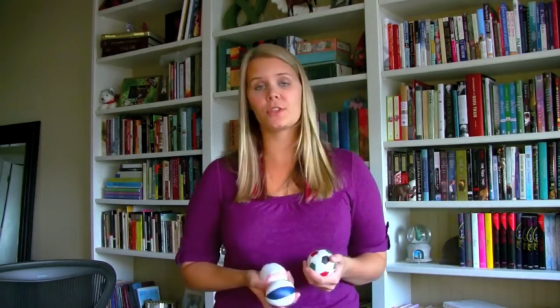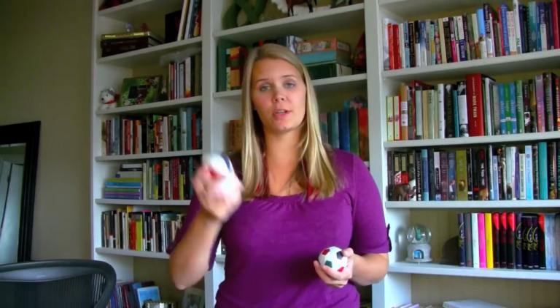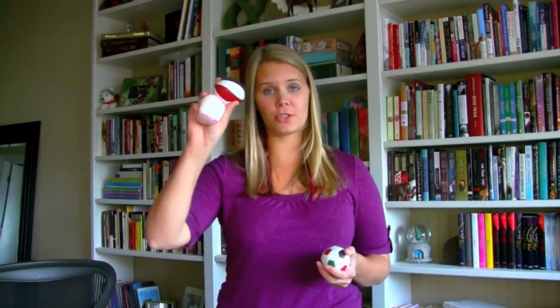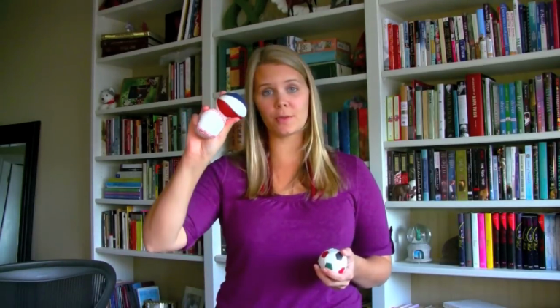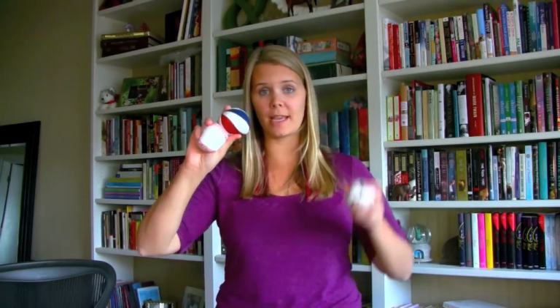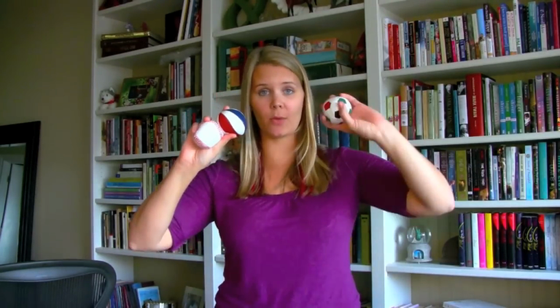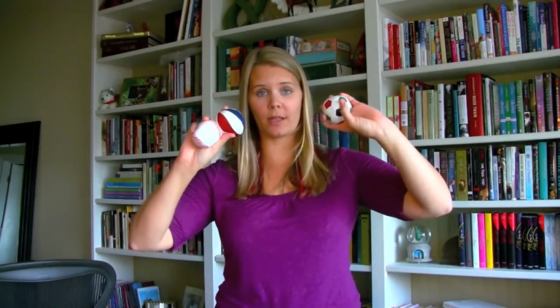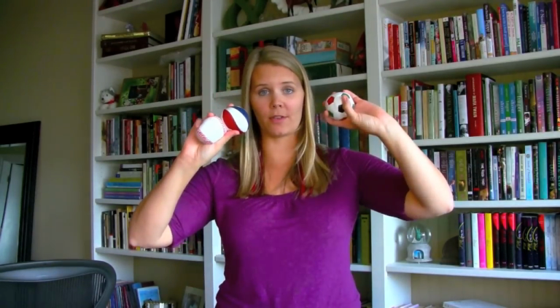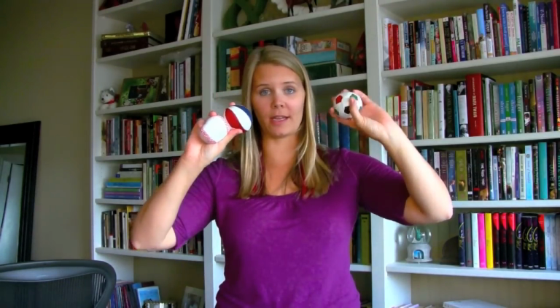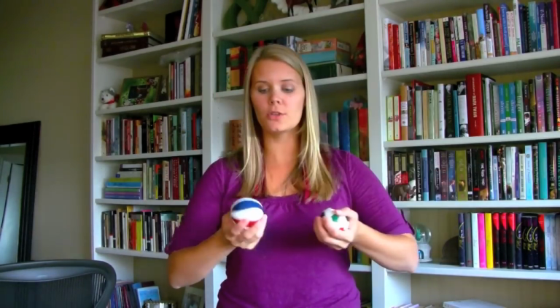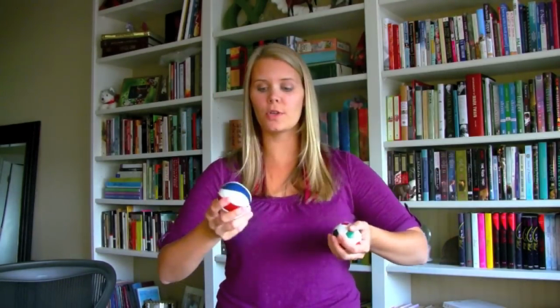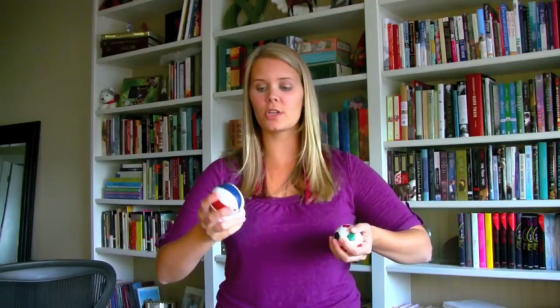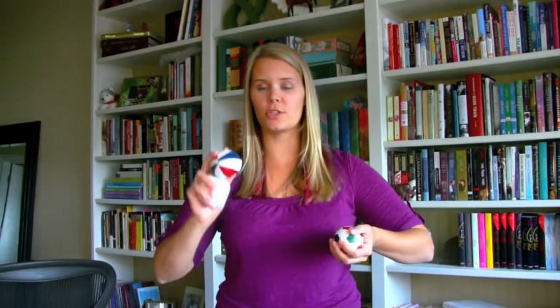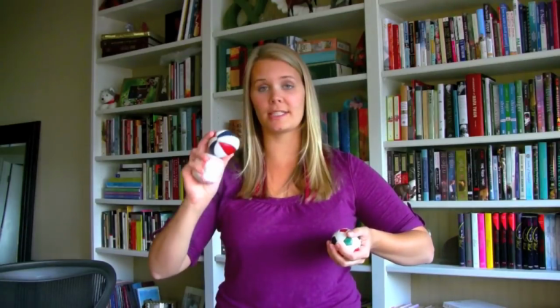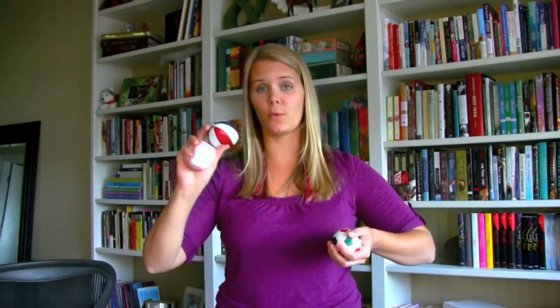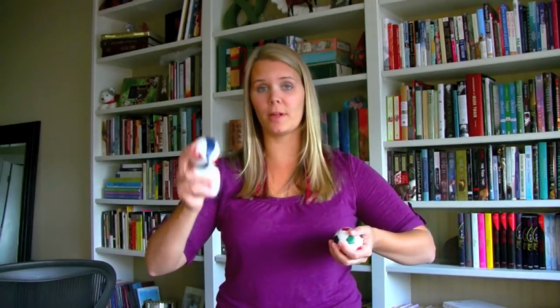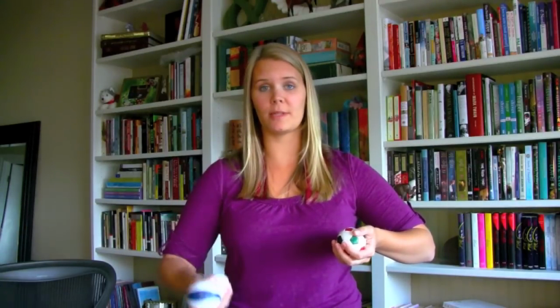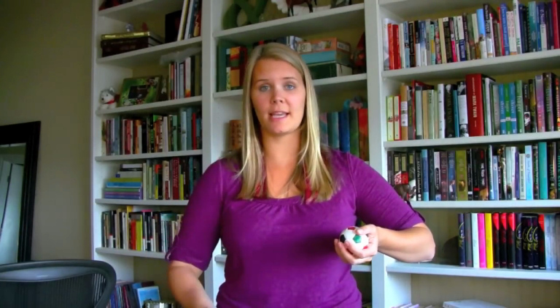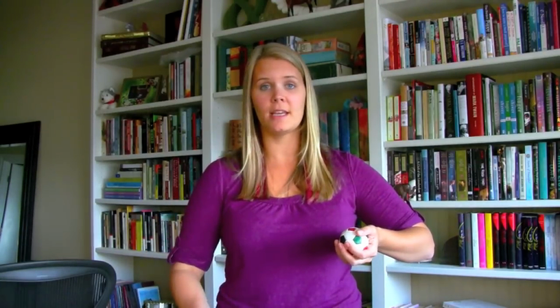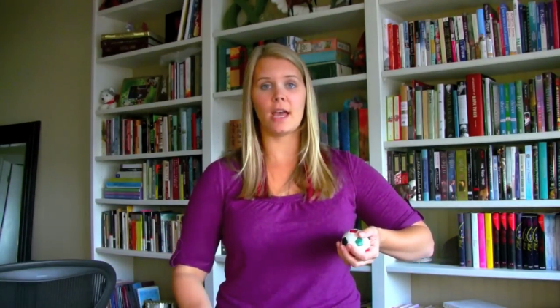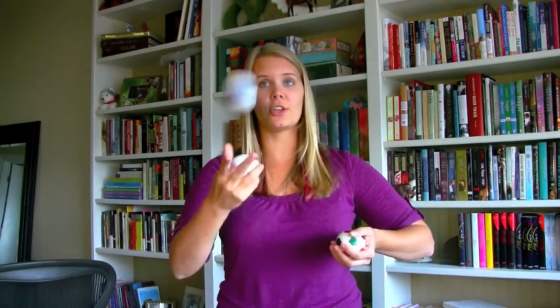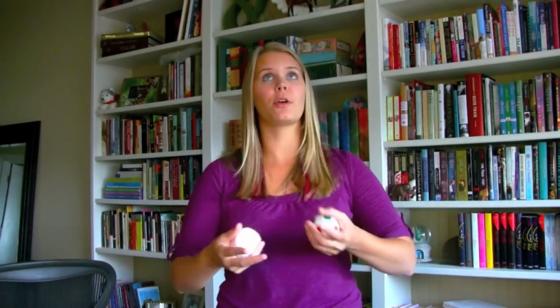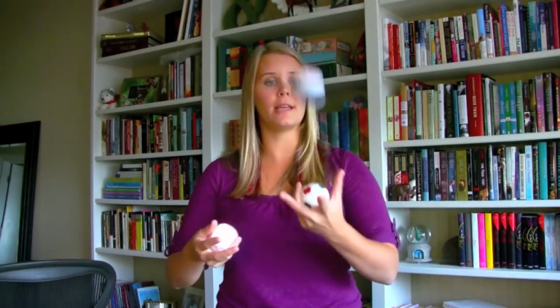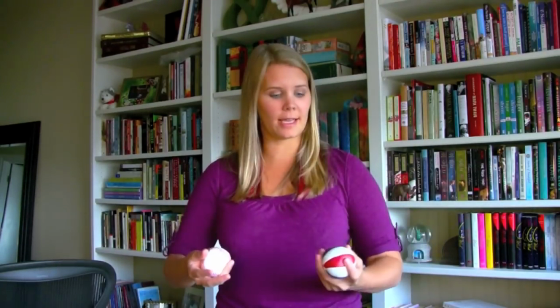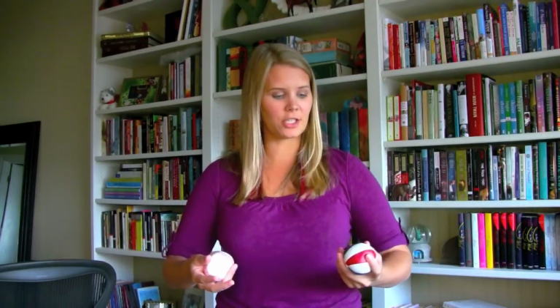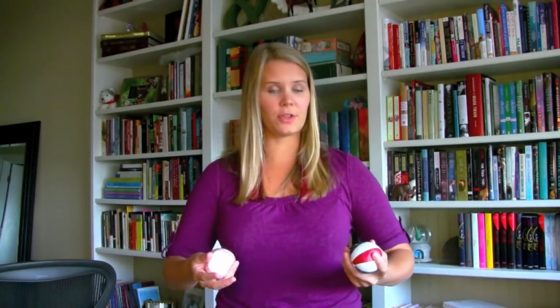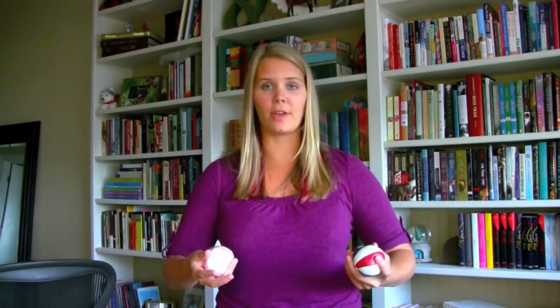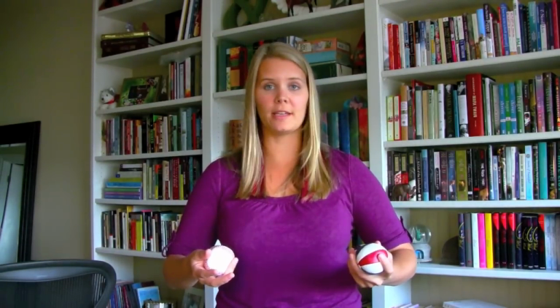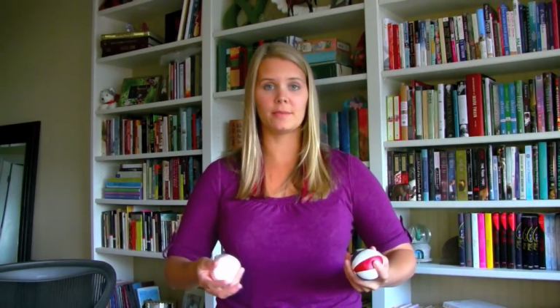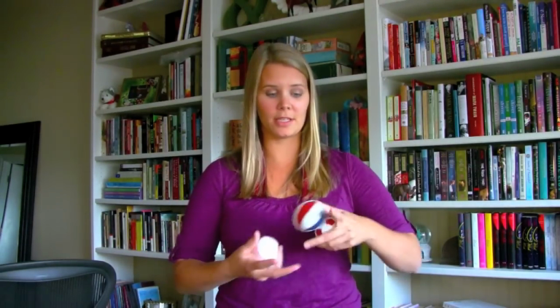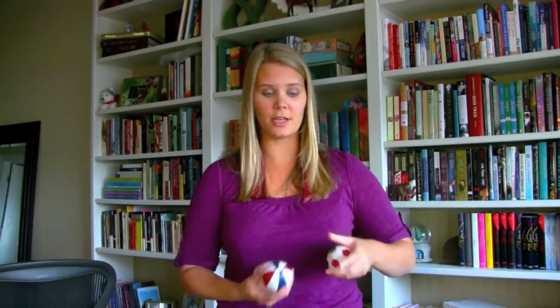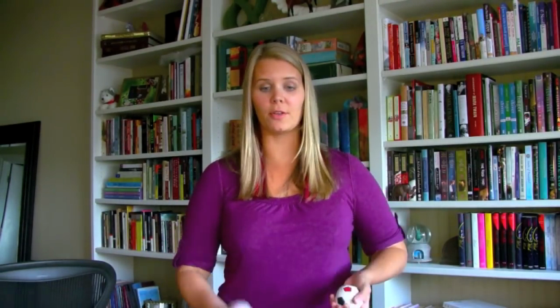So, you're going to put two in one hand and one in the other hand. What you're going to do is take one ball from this hand and throw it and catch it with your other hand. That's all you're going to do.